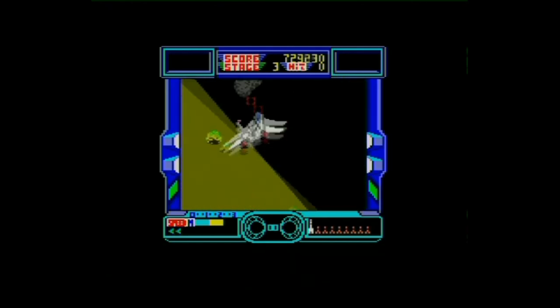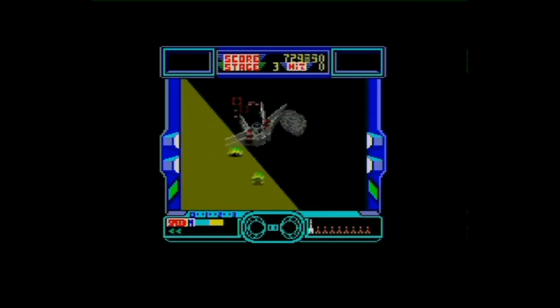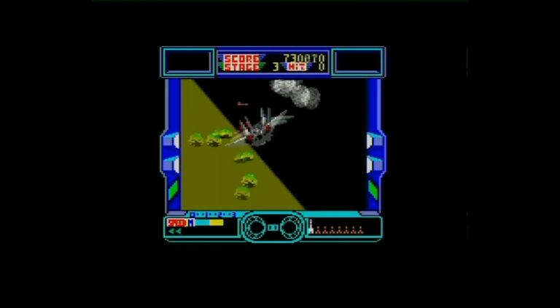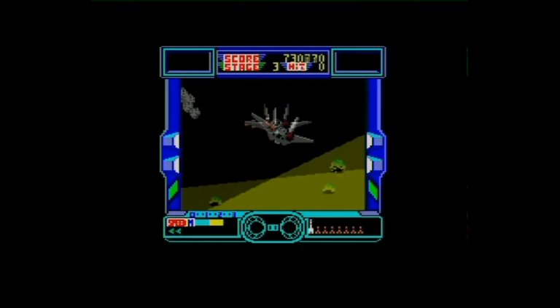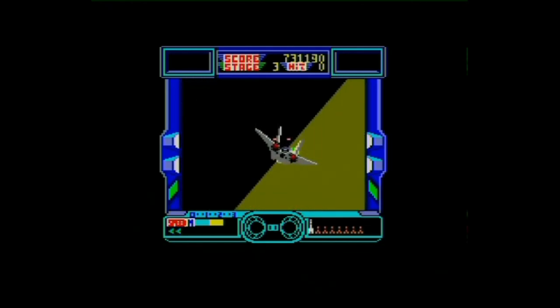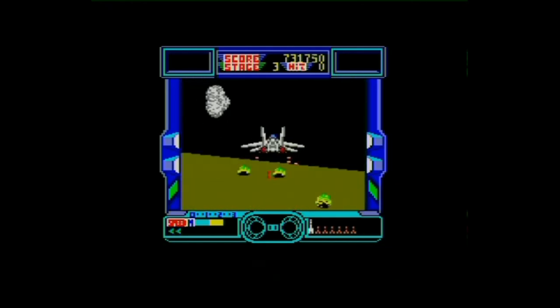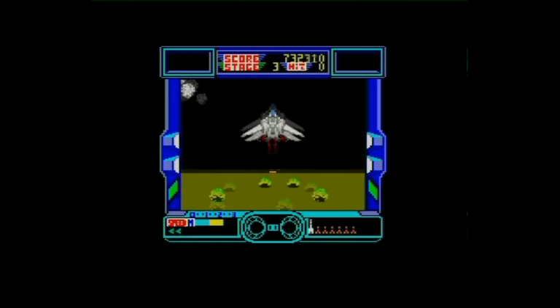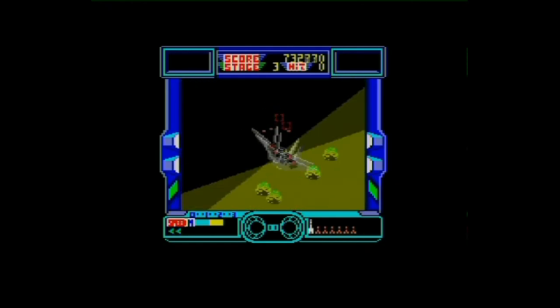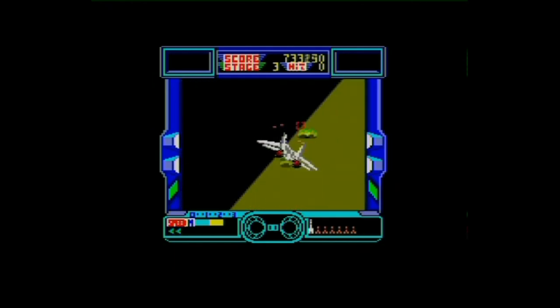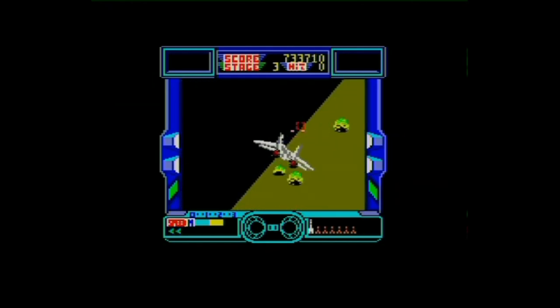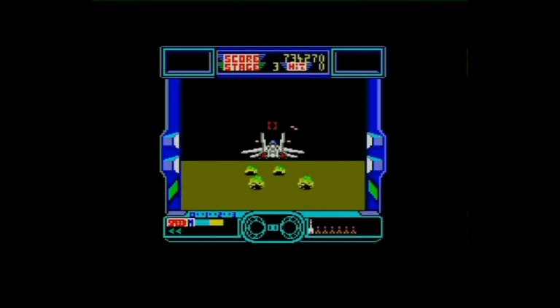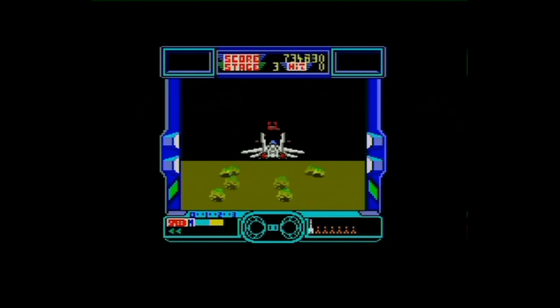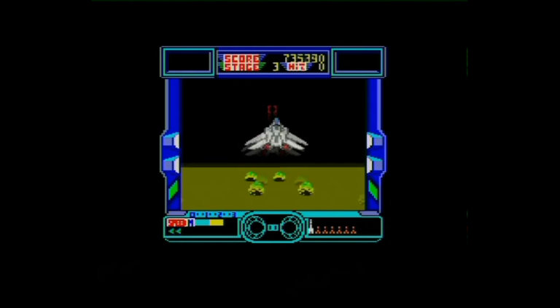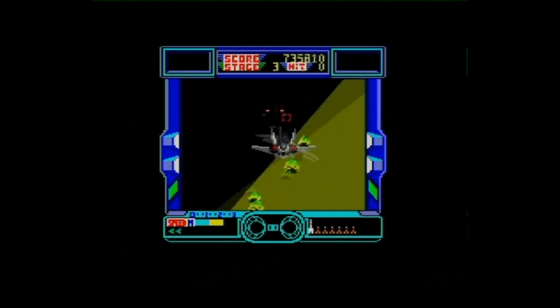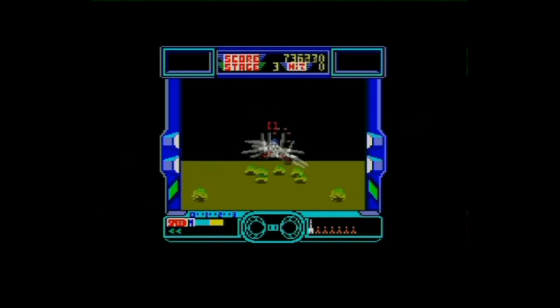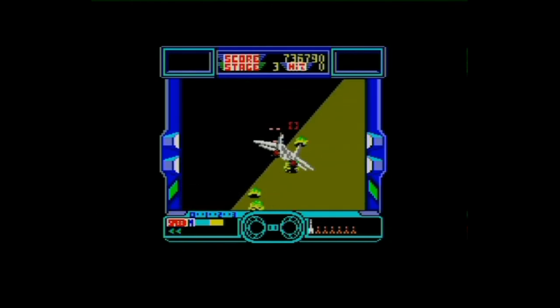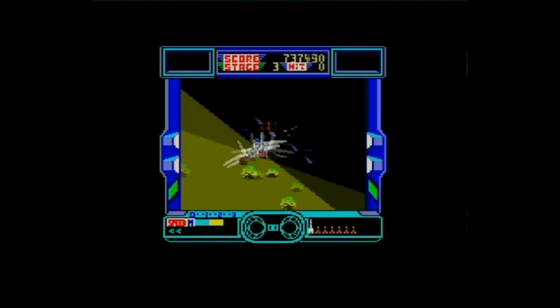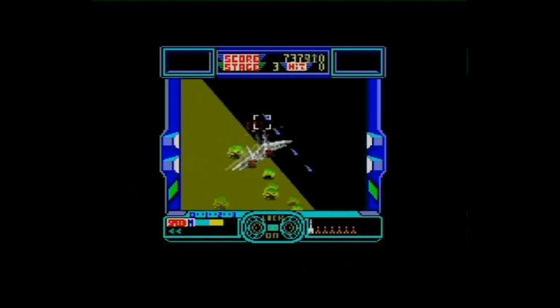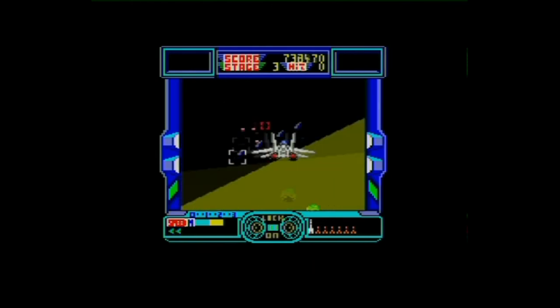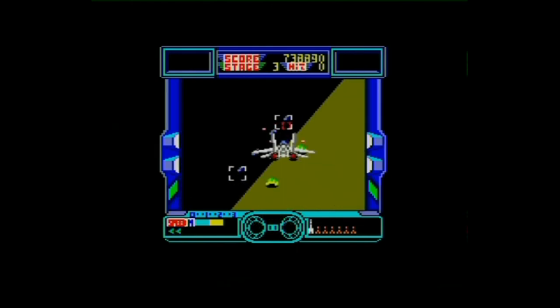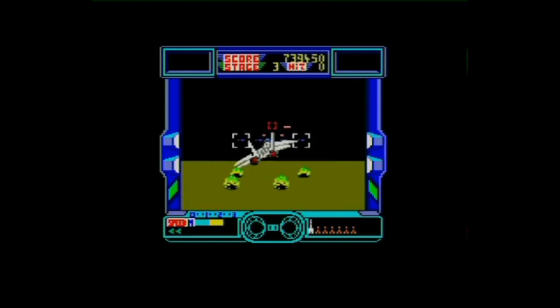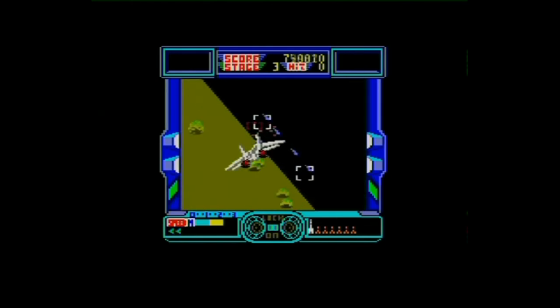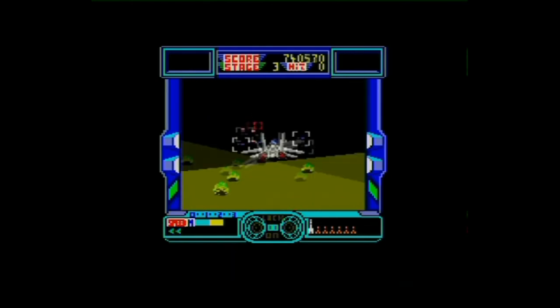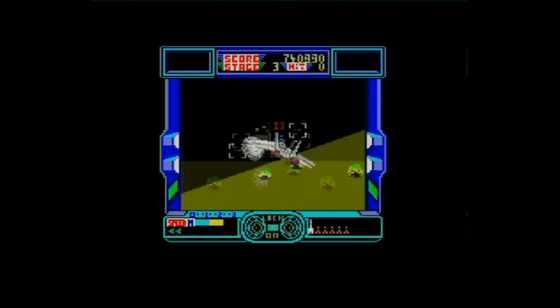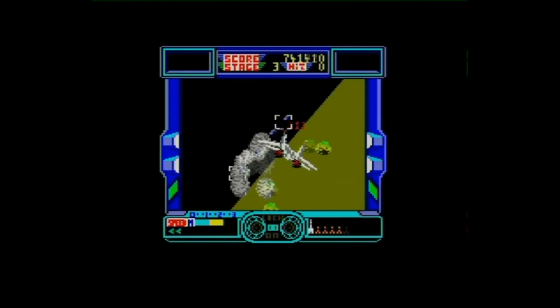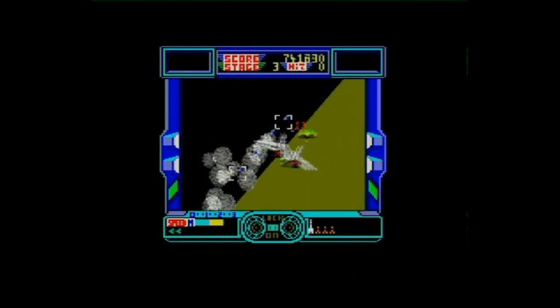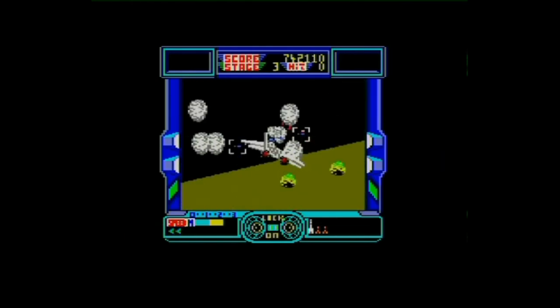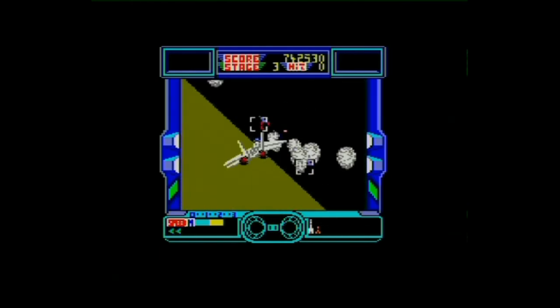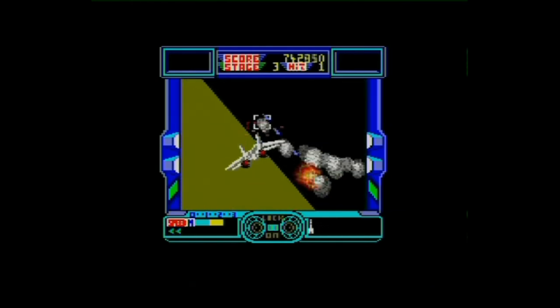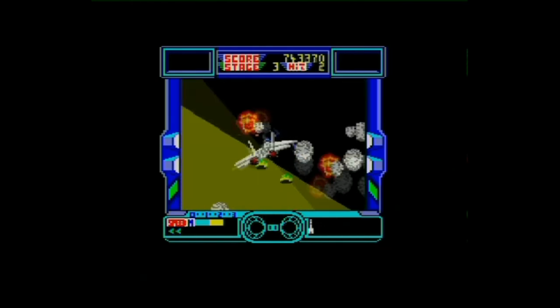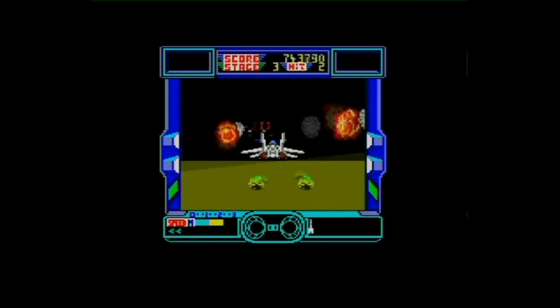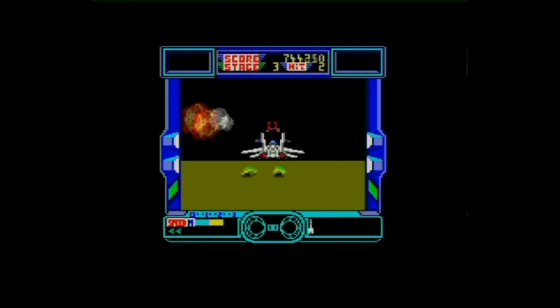So yep, that's Afterburner on the Amstrad CPC. I'm going to give that a 7 out of 10. Thank you for watching.